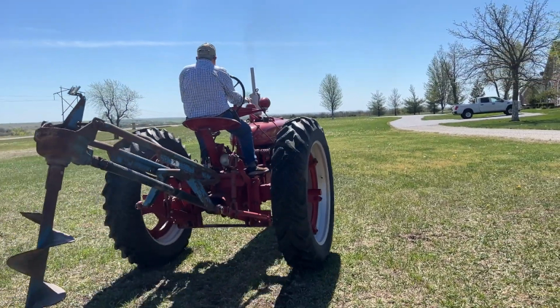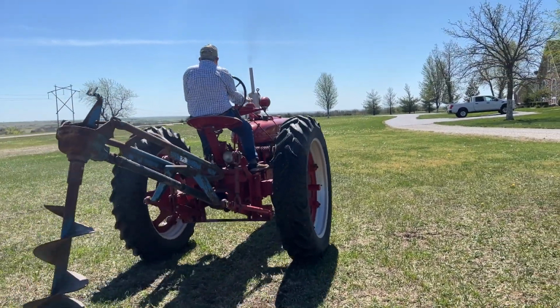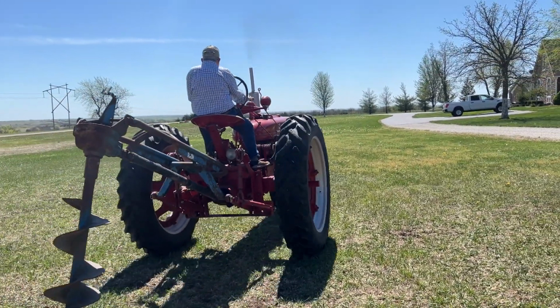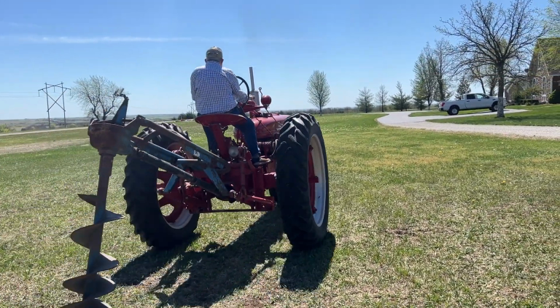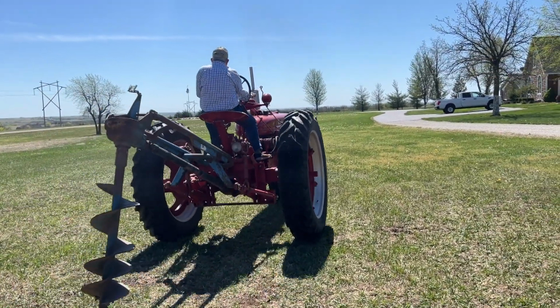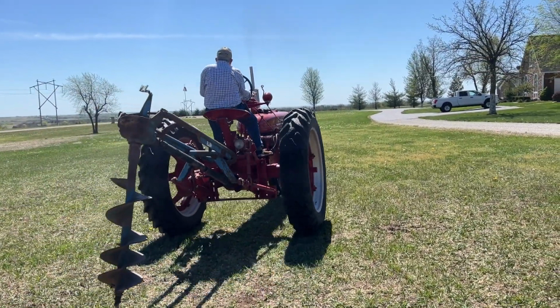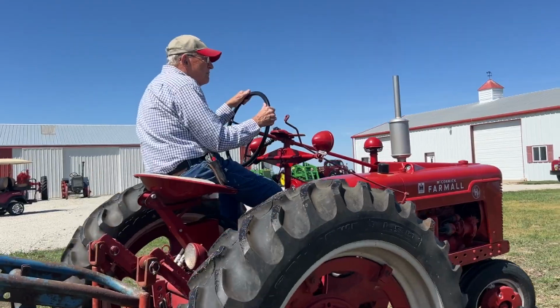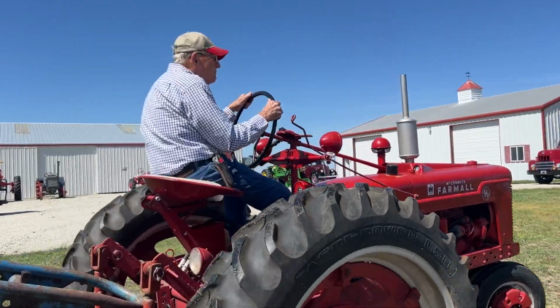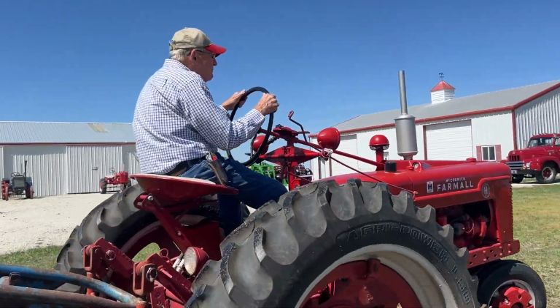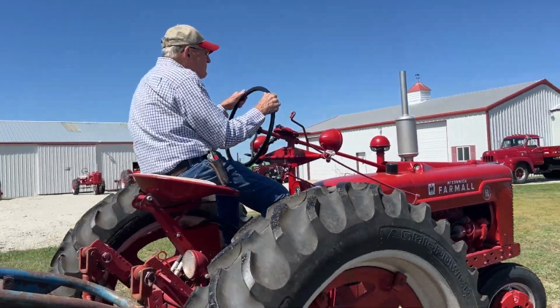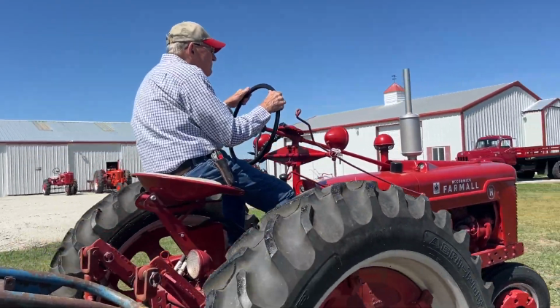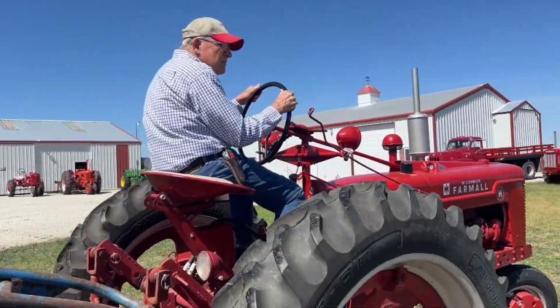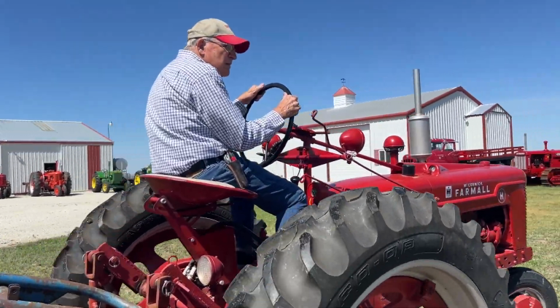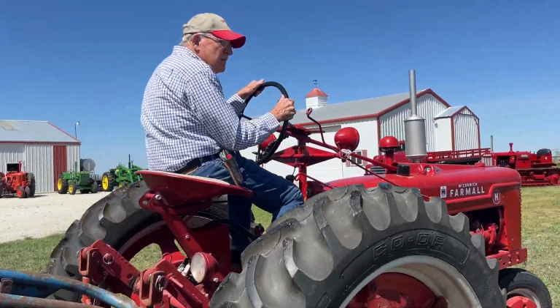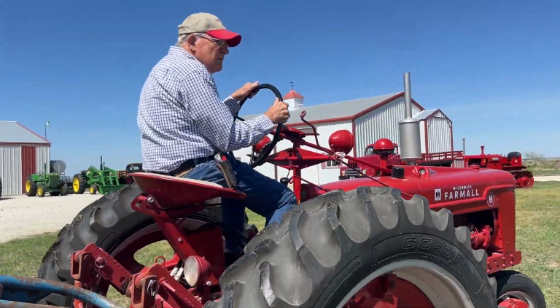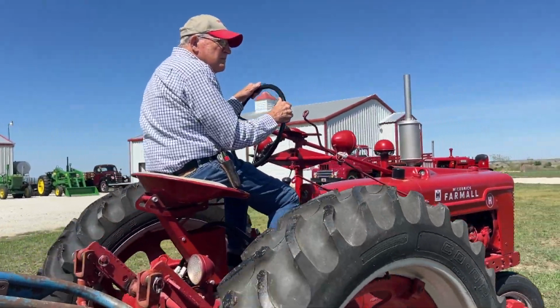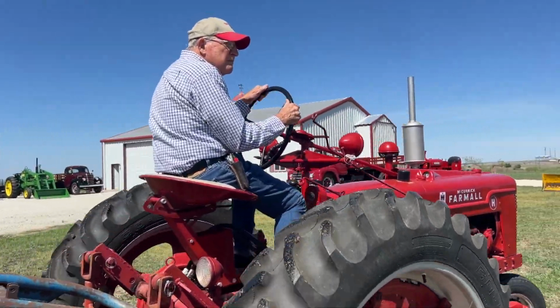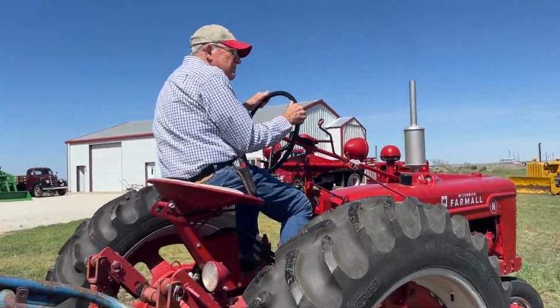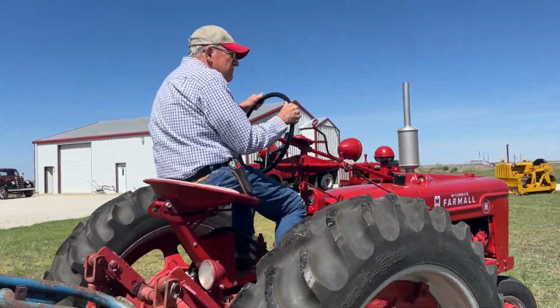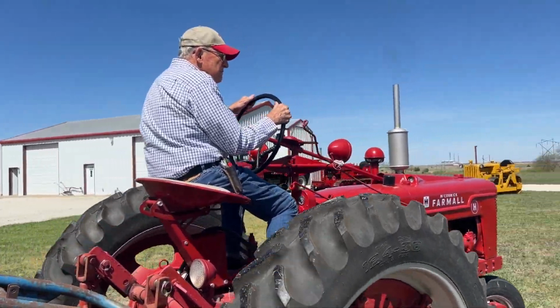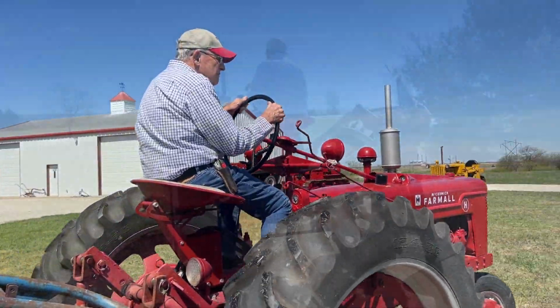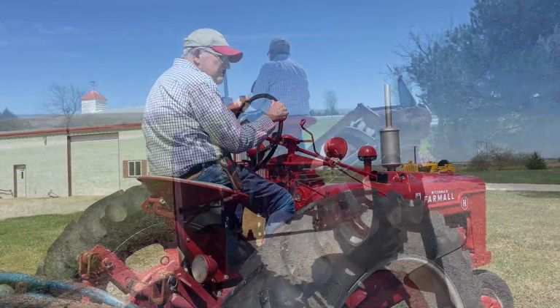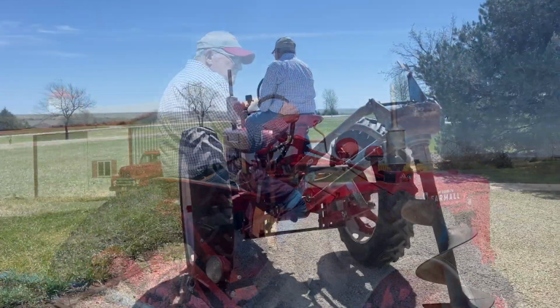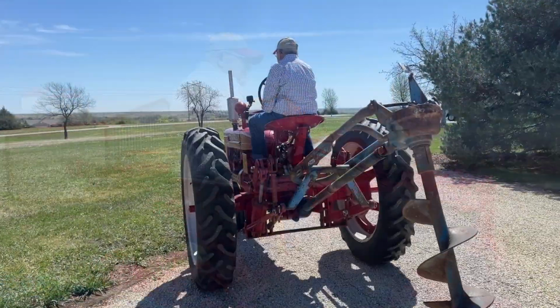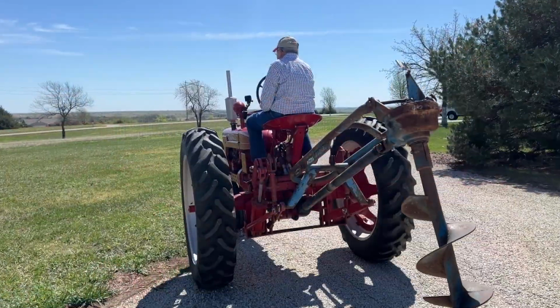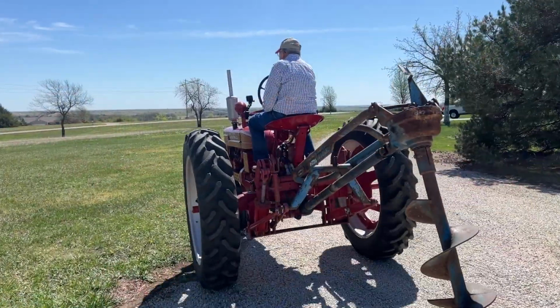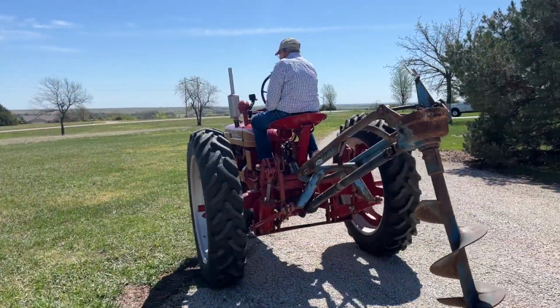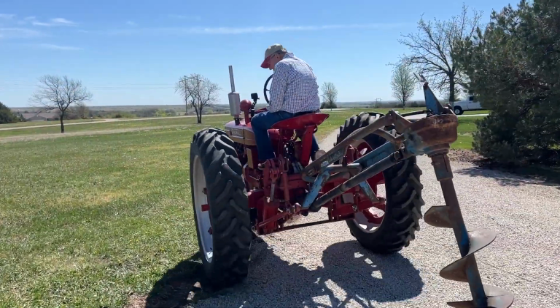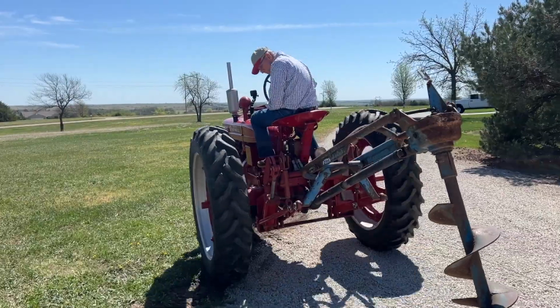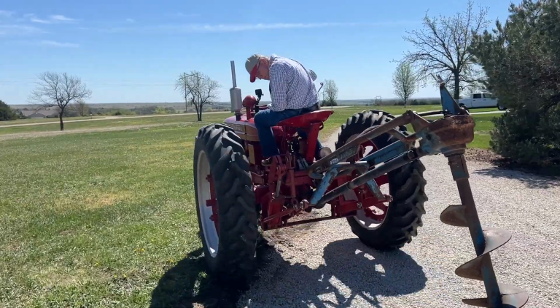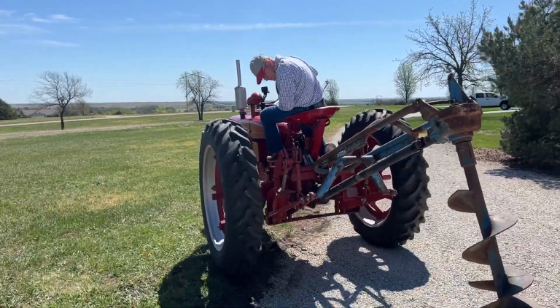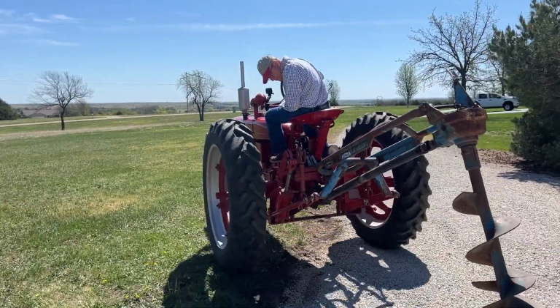And then subsequent to that, the dealer was able to sell it. My uncle actually bought this tractor, and he ended up giving it to me.